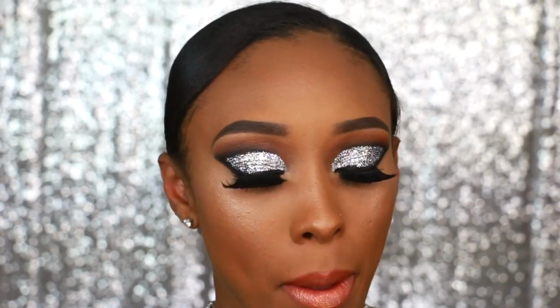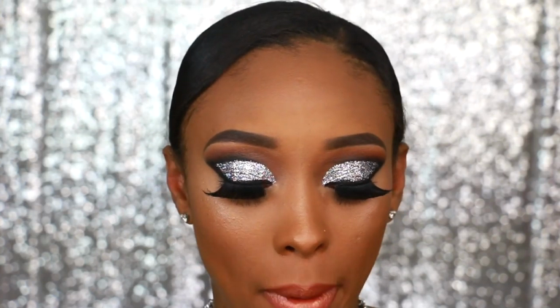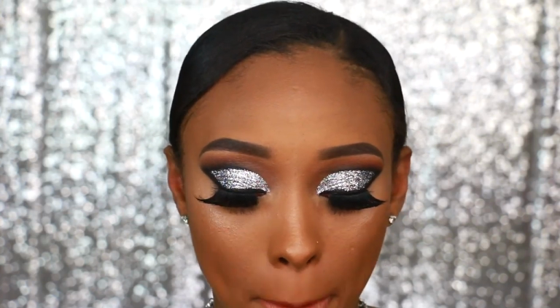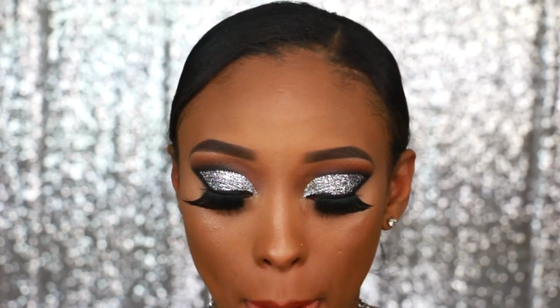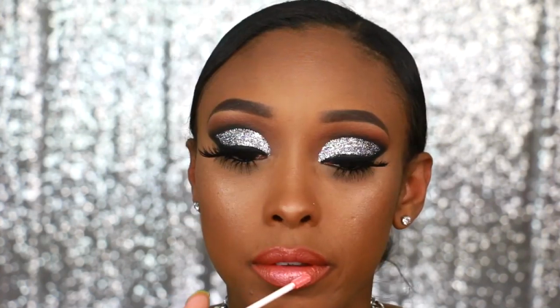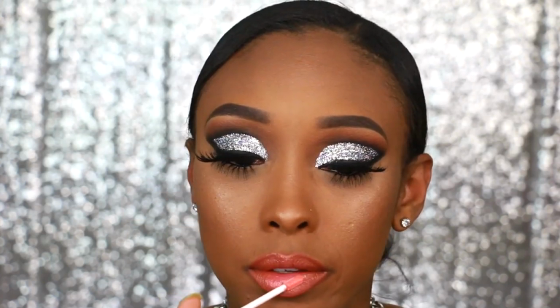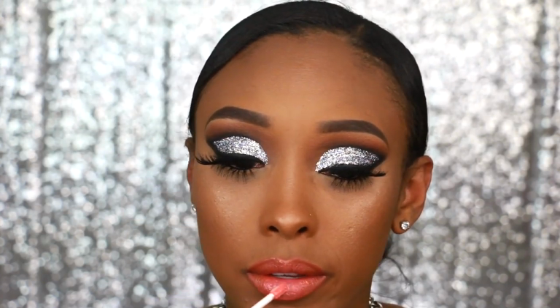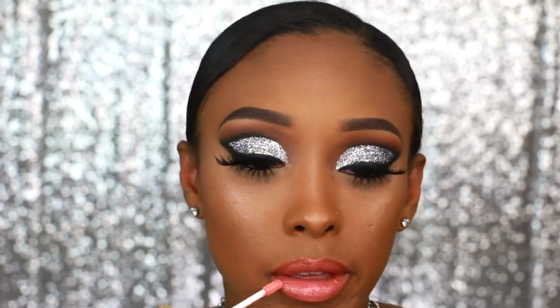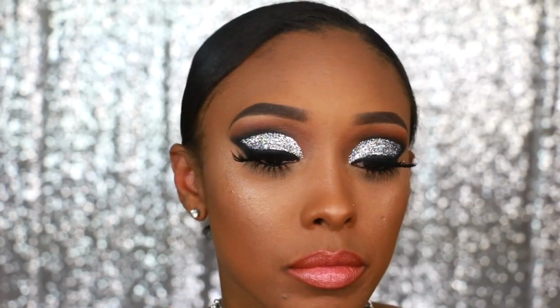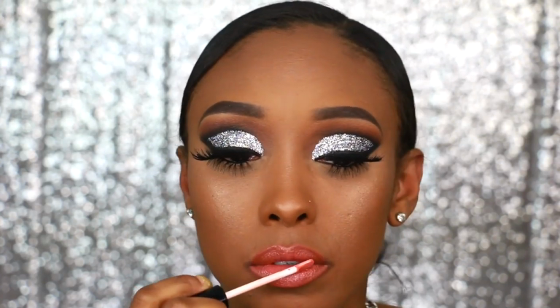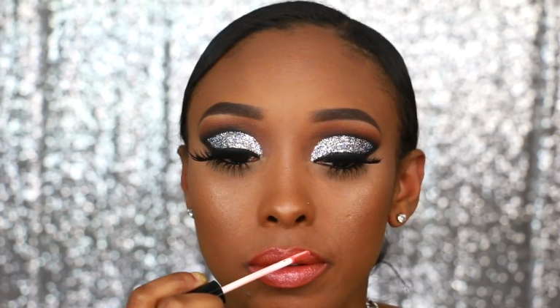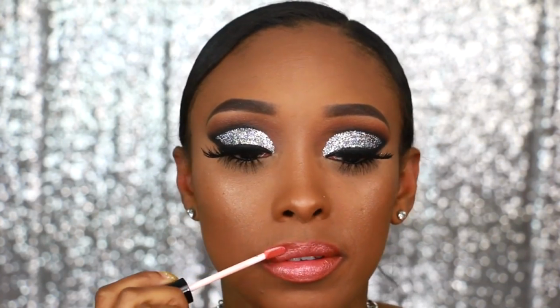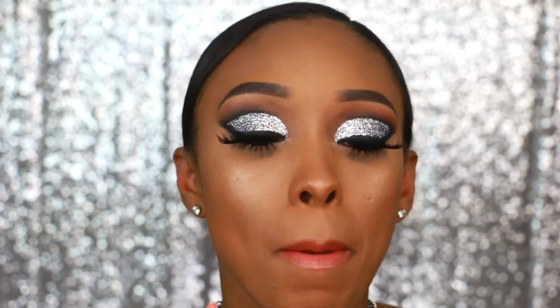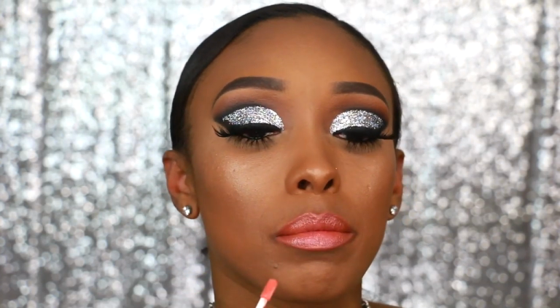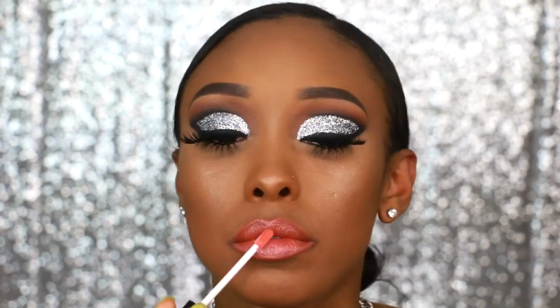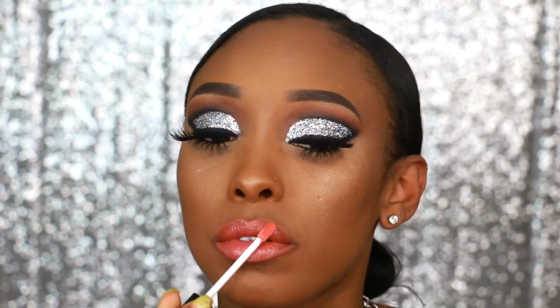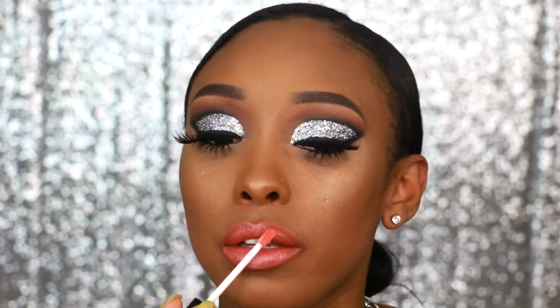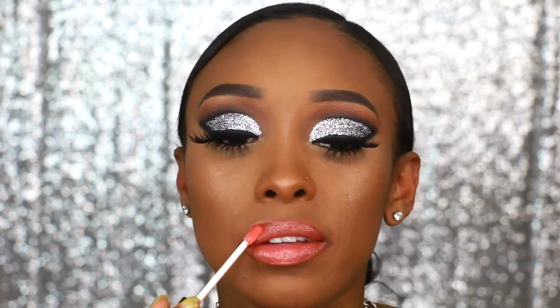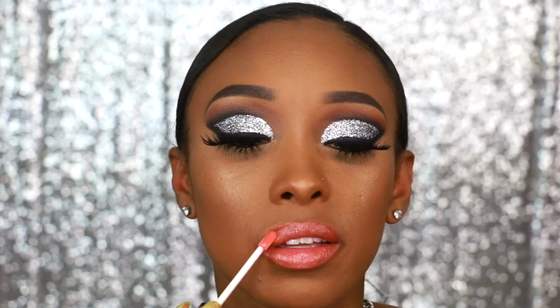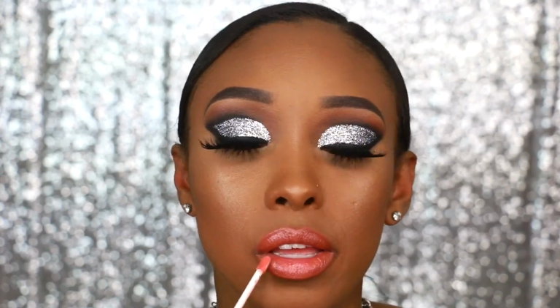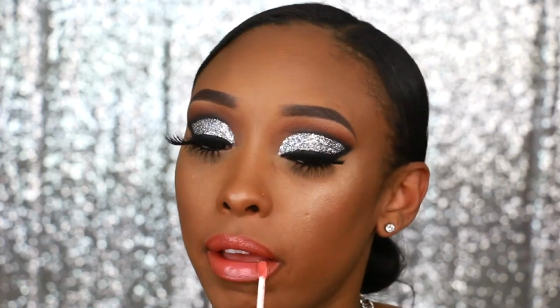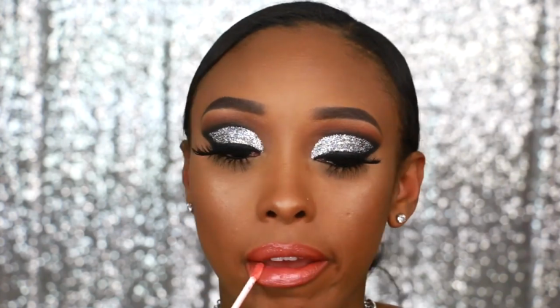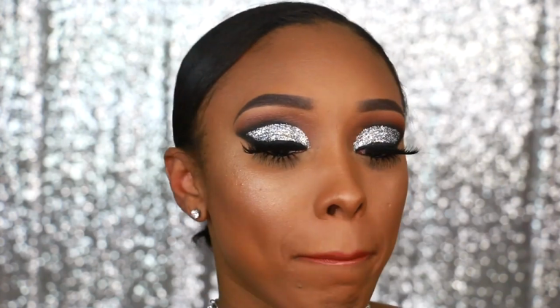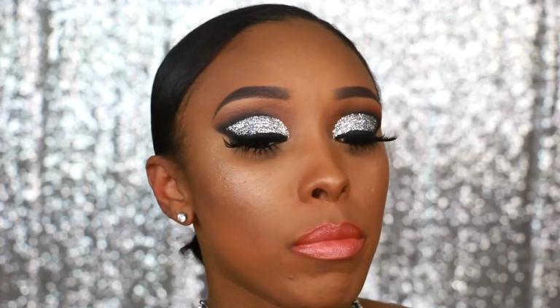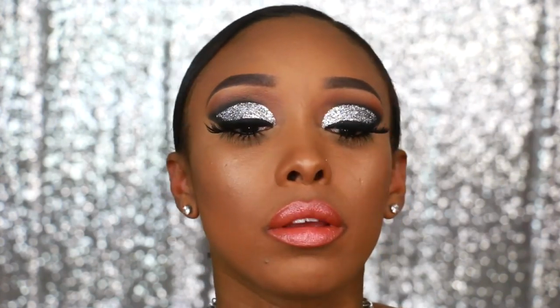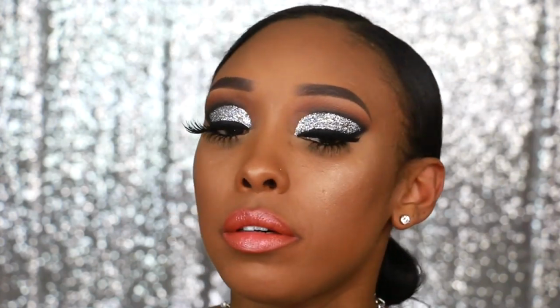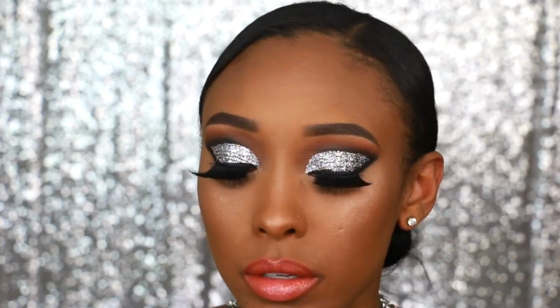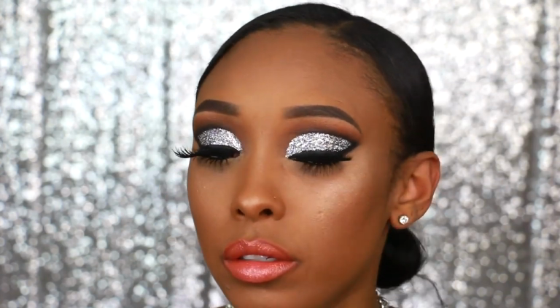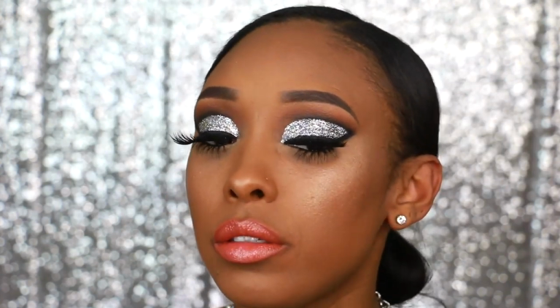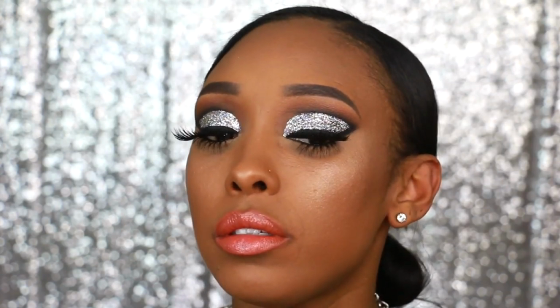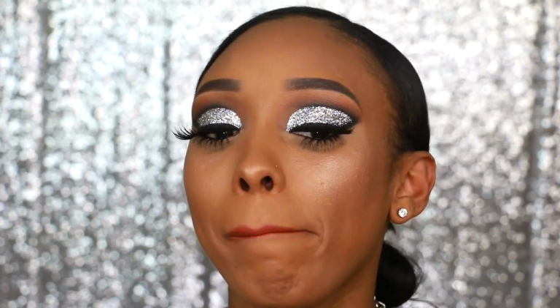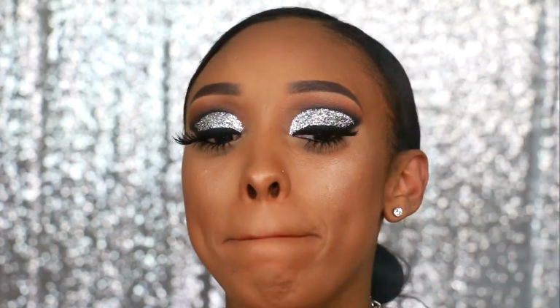Finally, to finish it off, I'm adding Sunset Strip — and we are done with this look, honey!